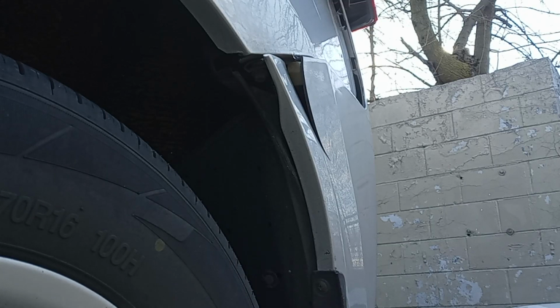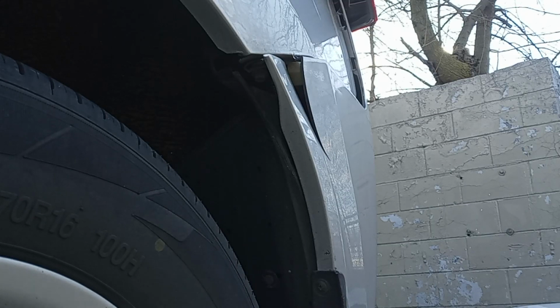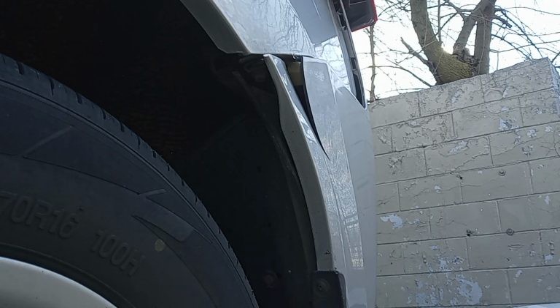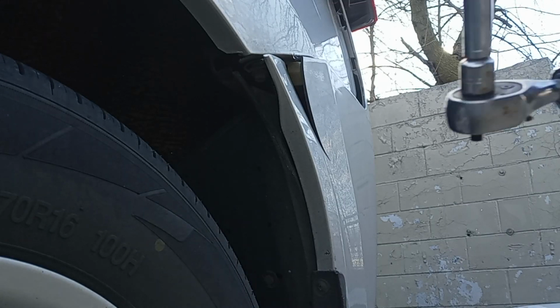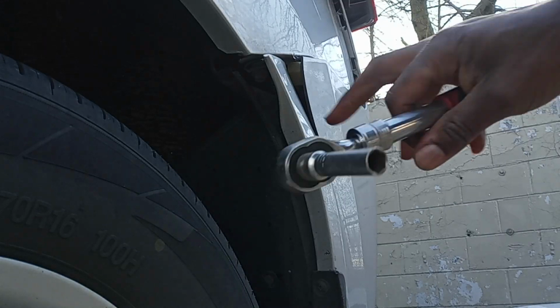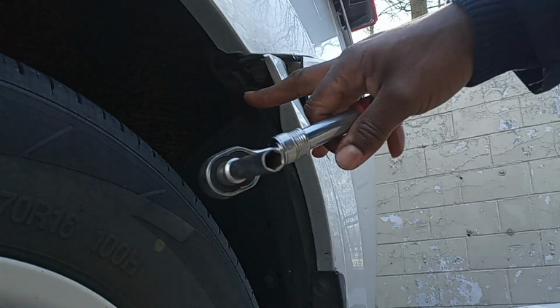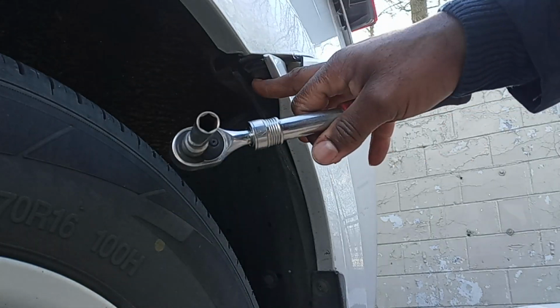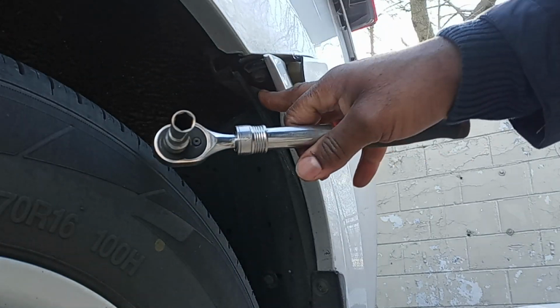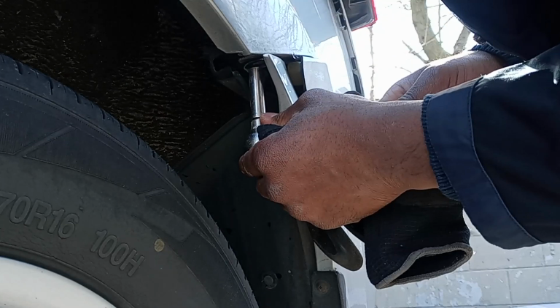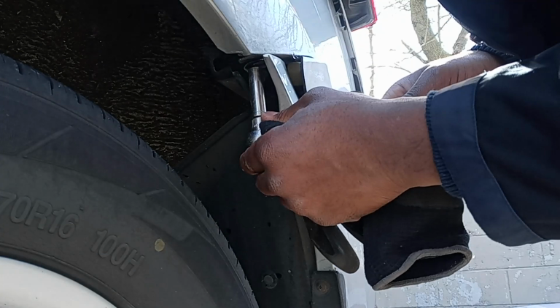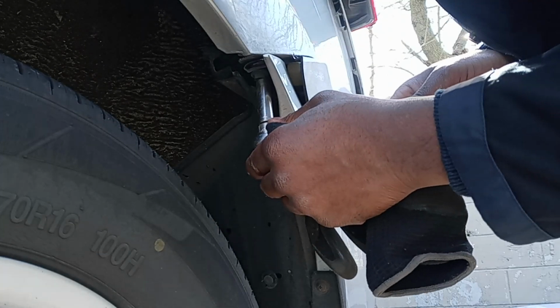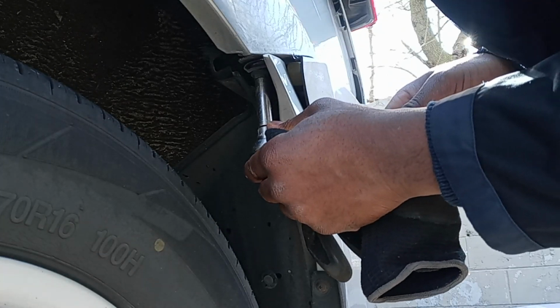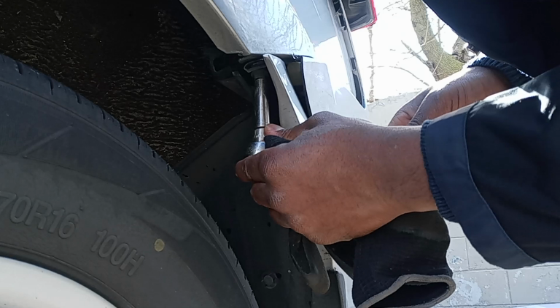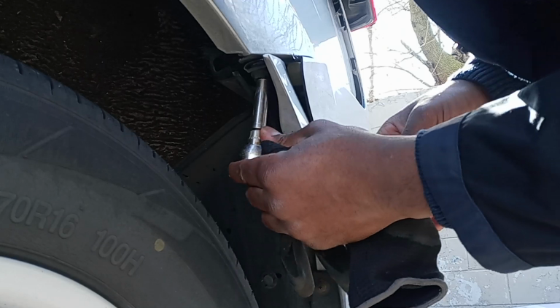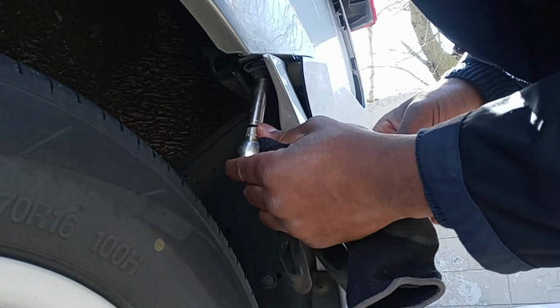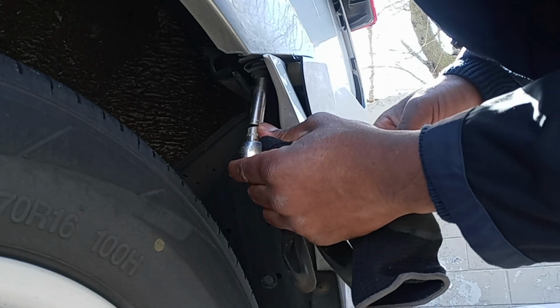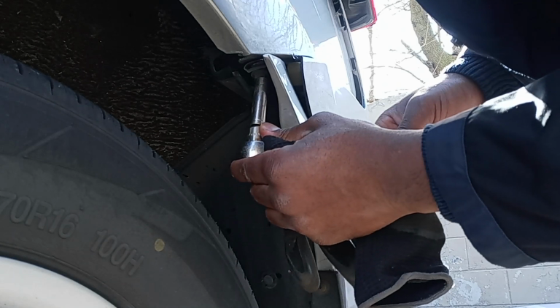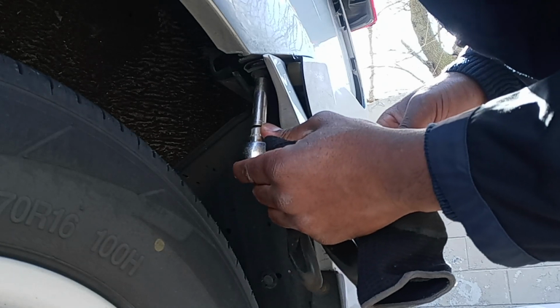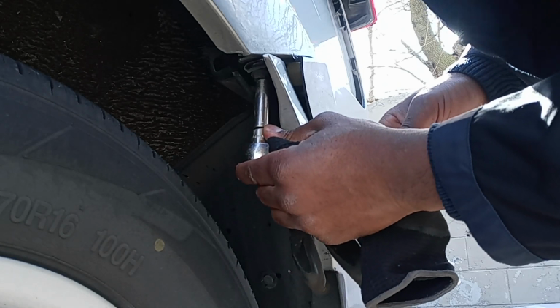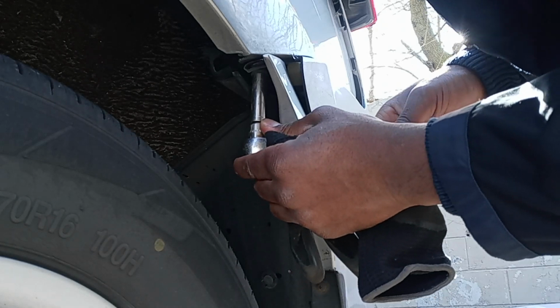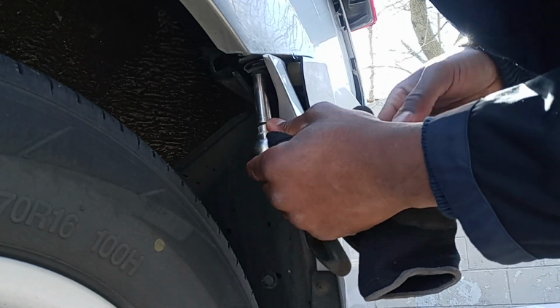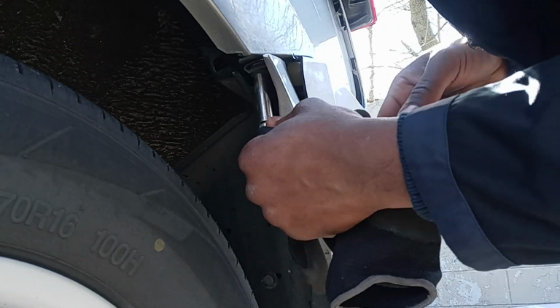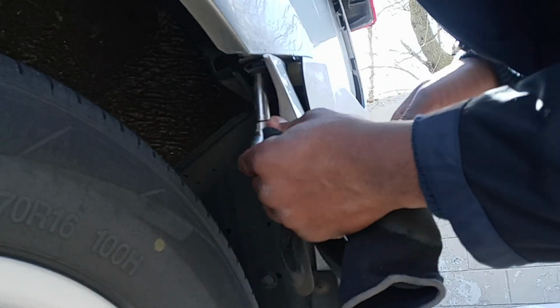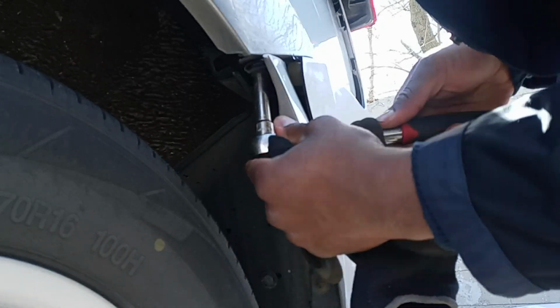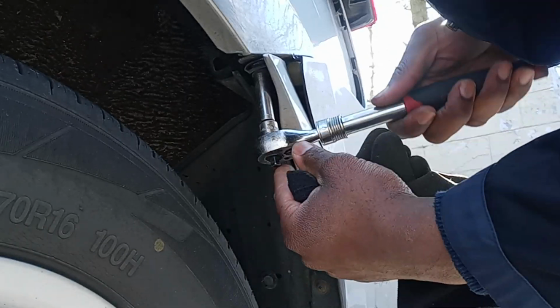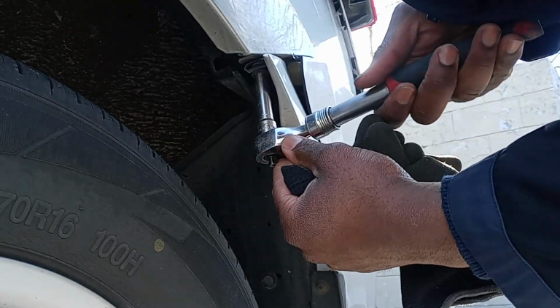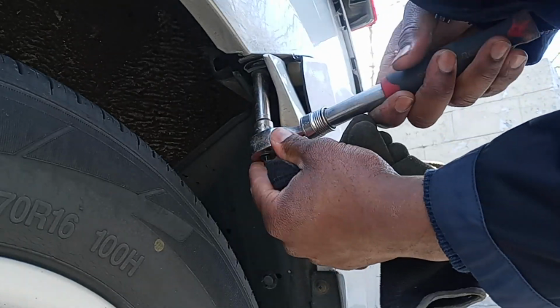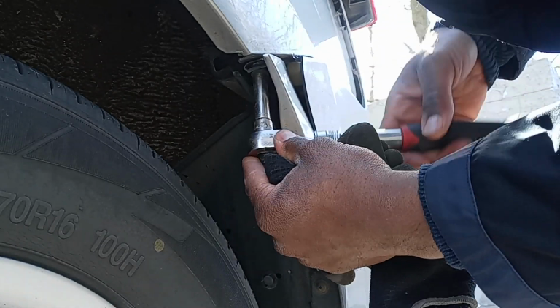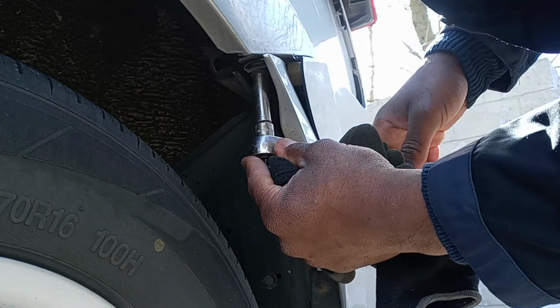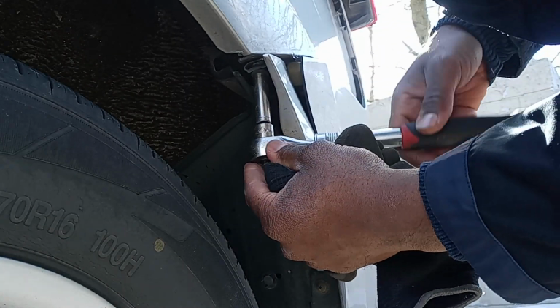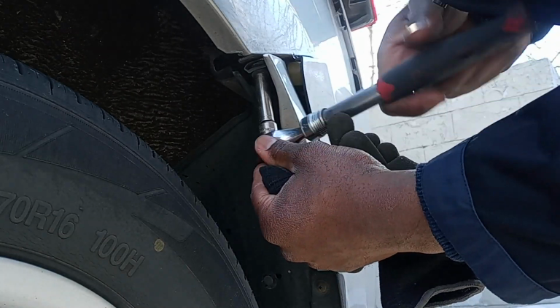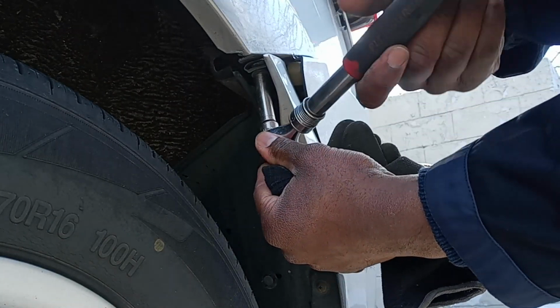We got a screw right here. This is a 10mm.